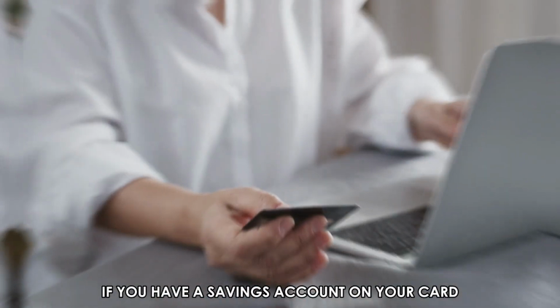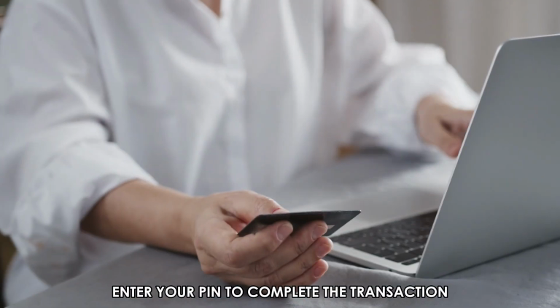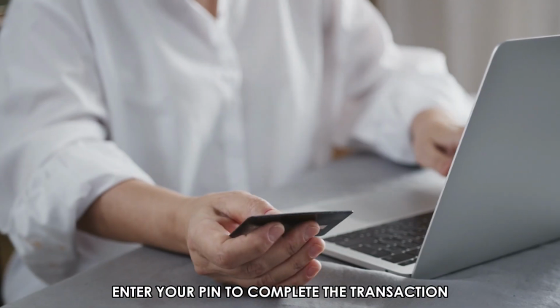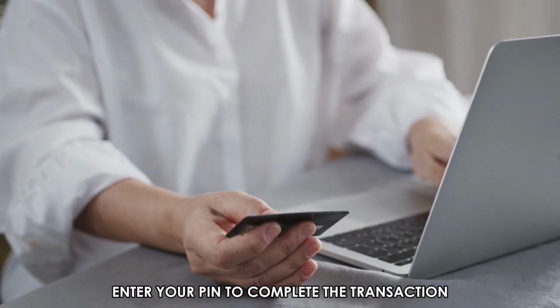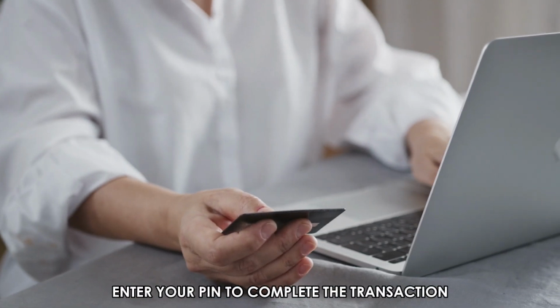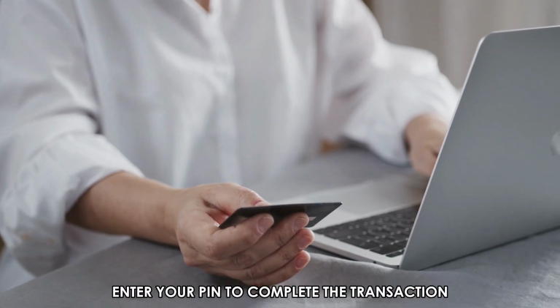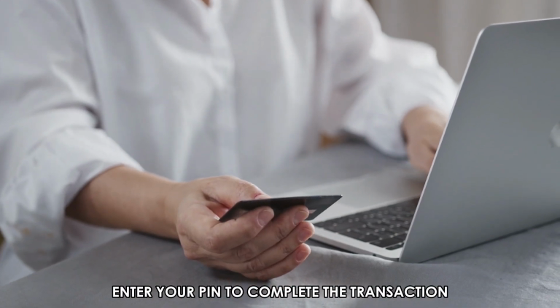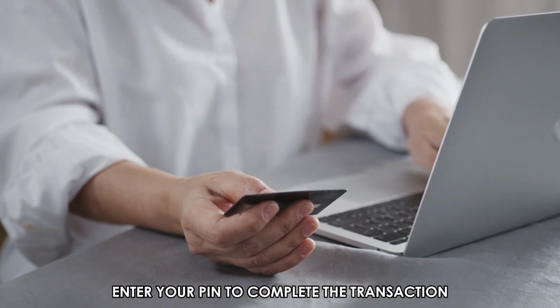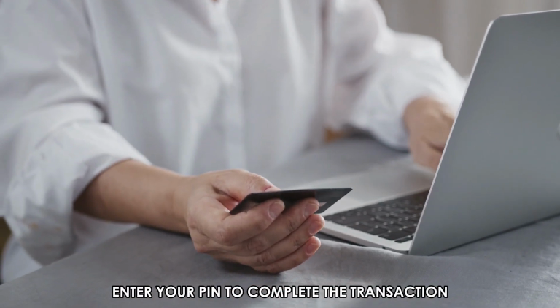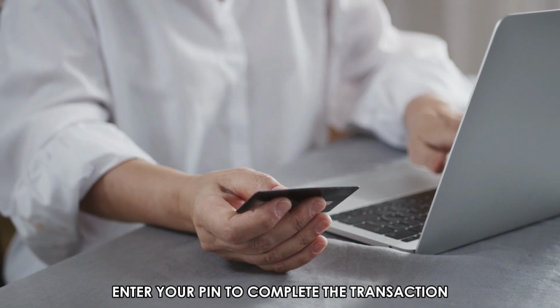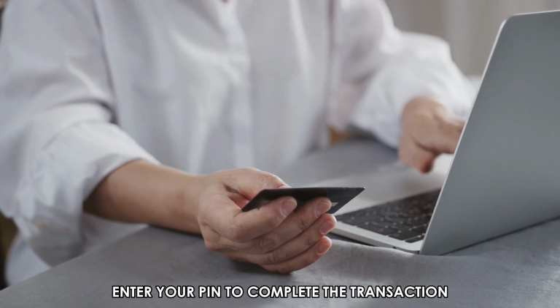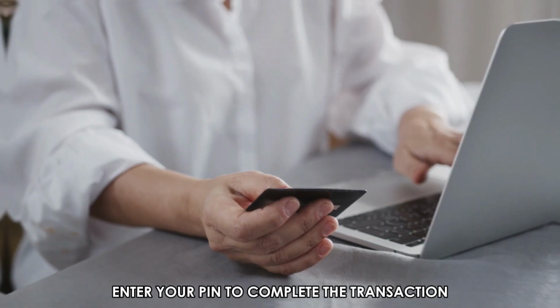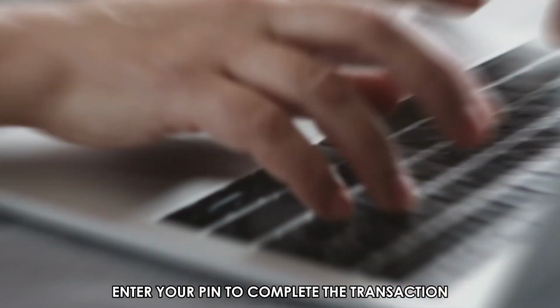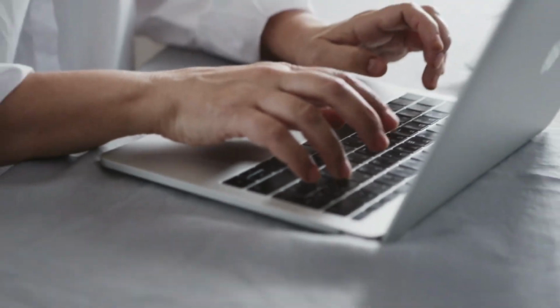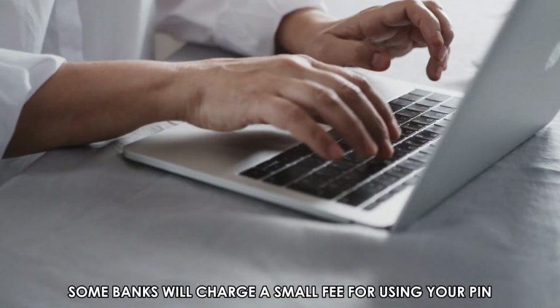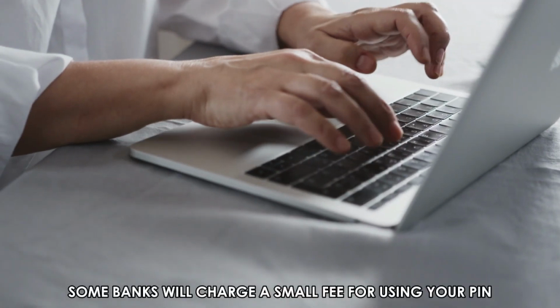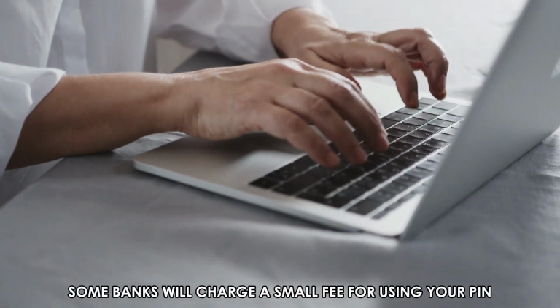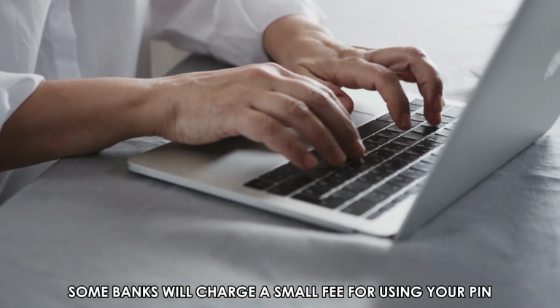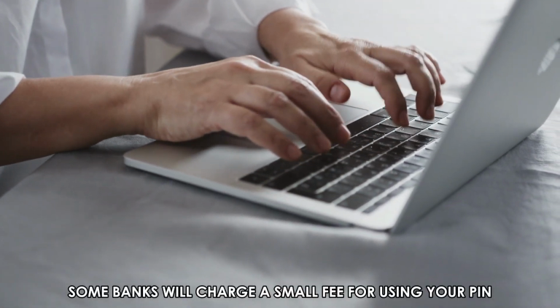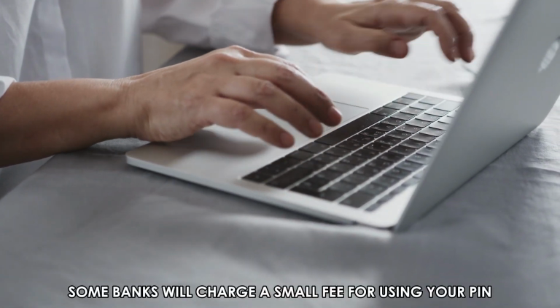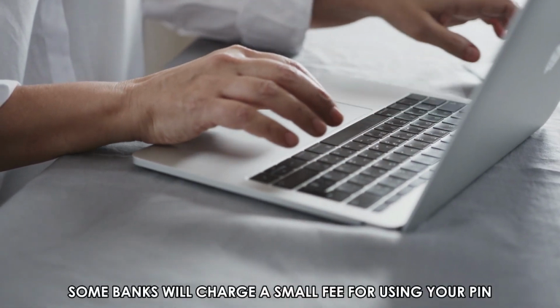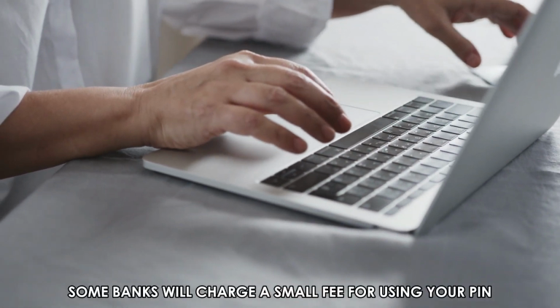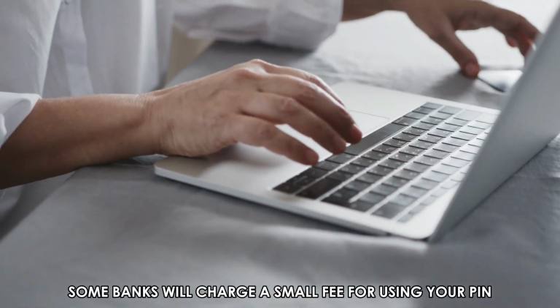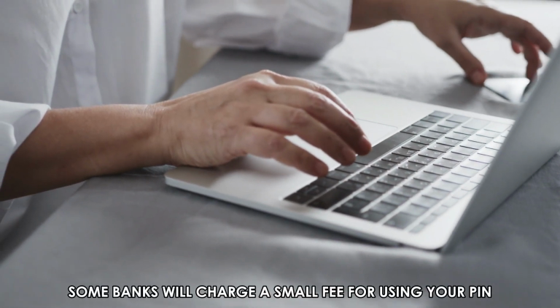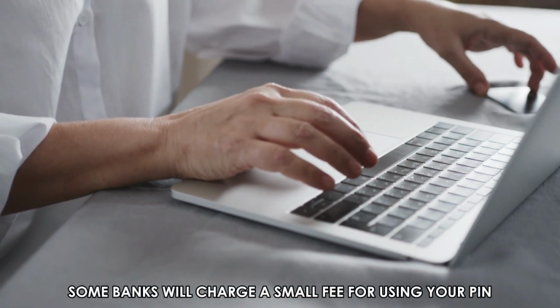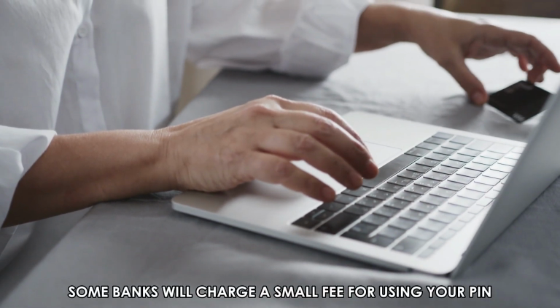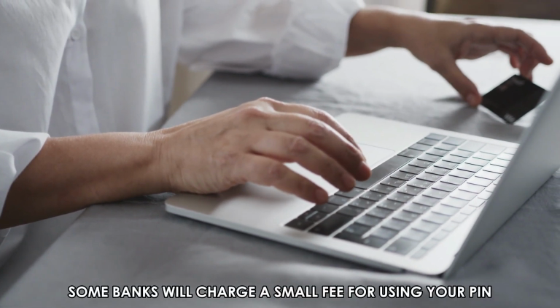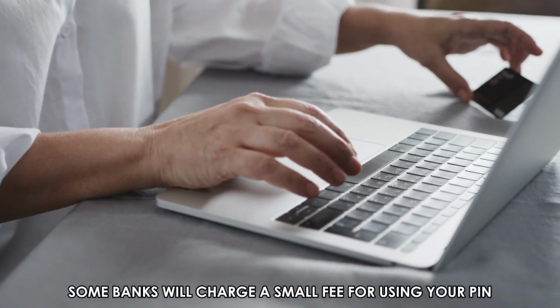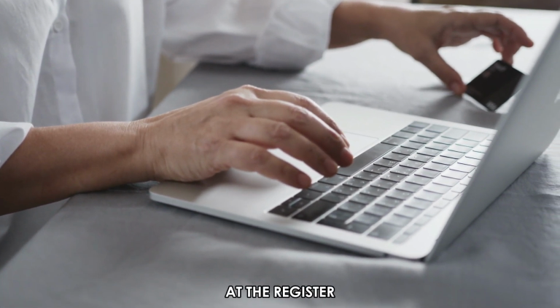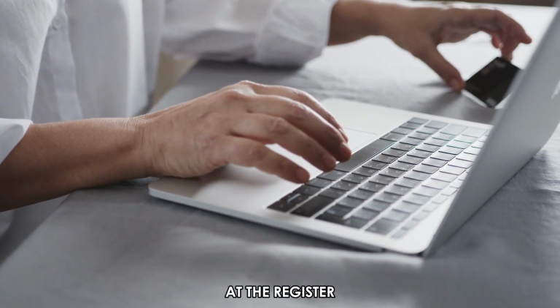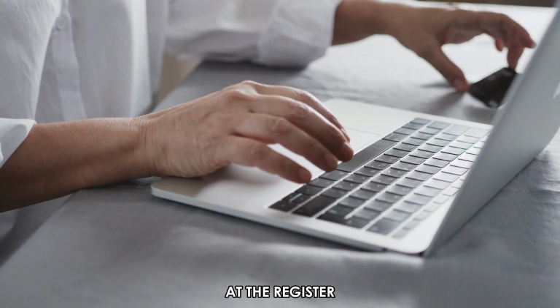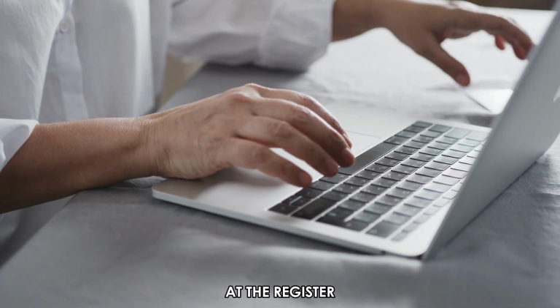Enter your PIN to complete the transaction. Some banks will charge a small fee for using your PIN at the register.